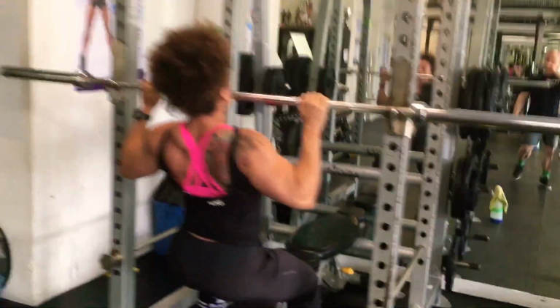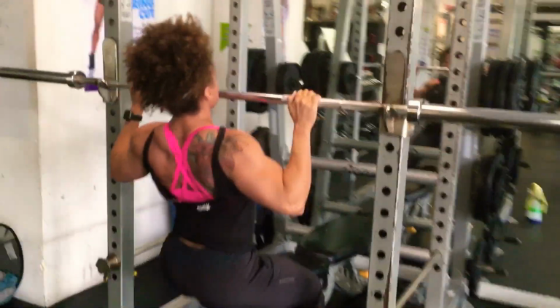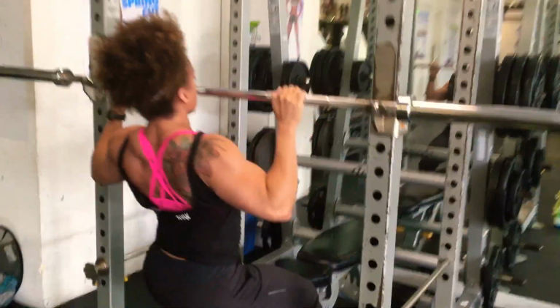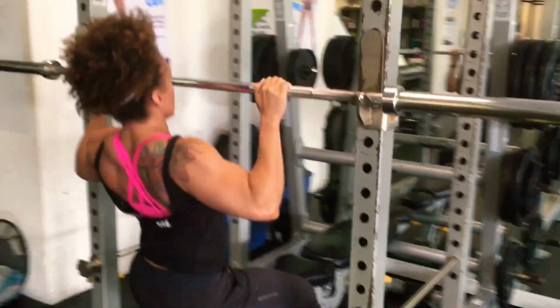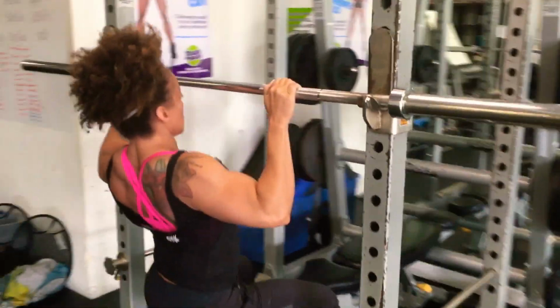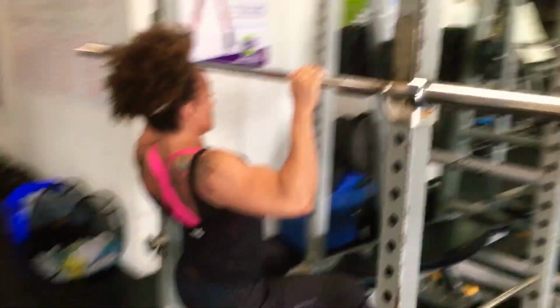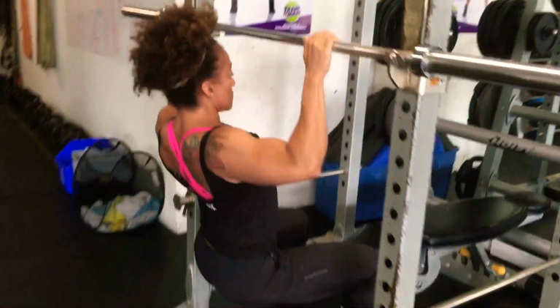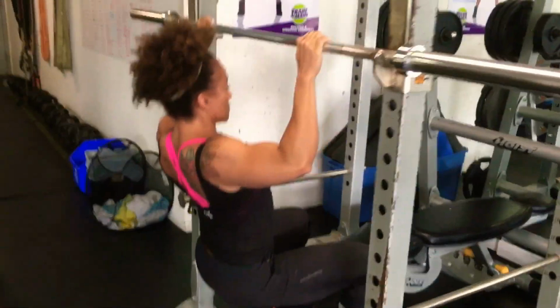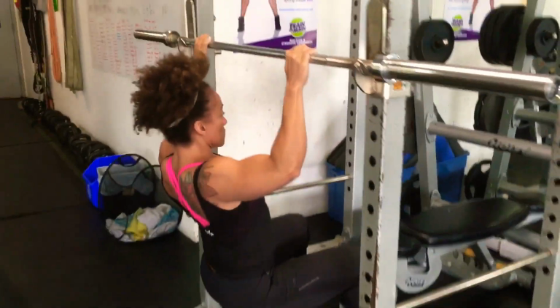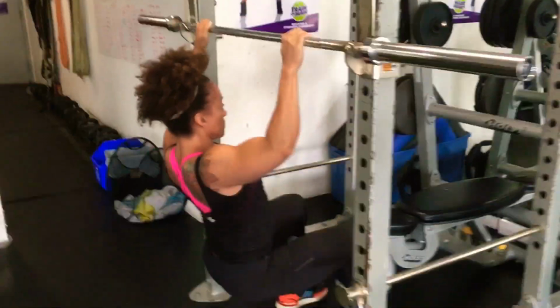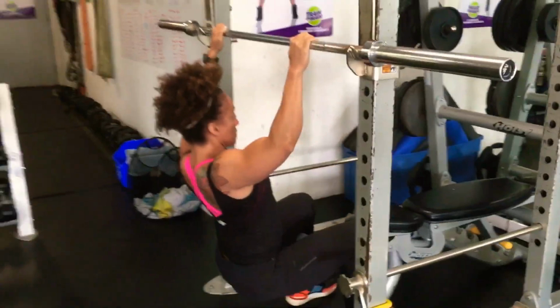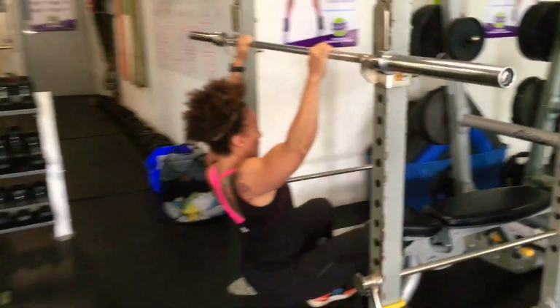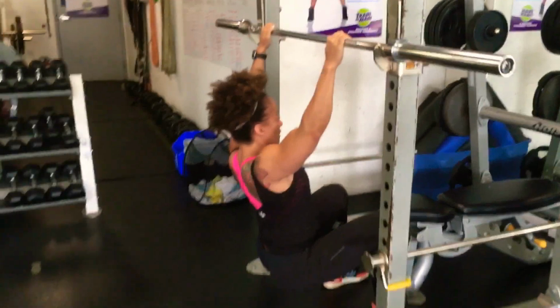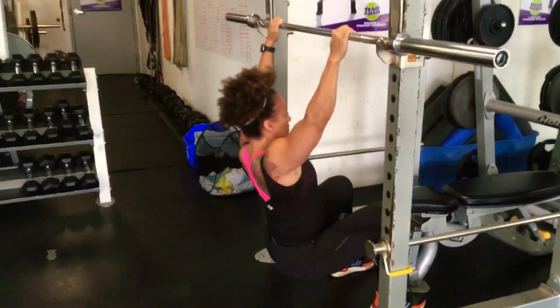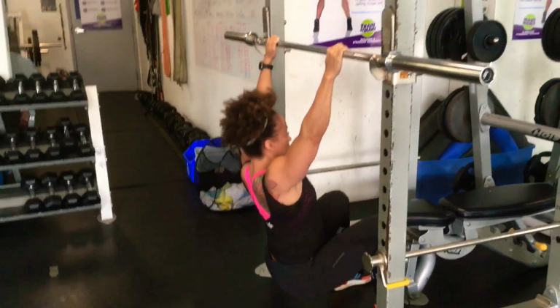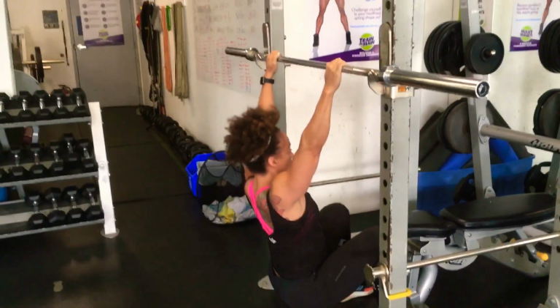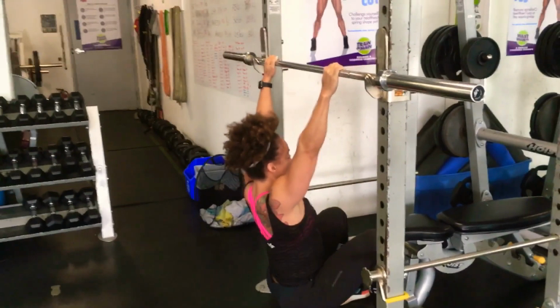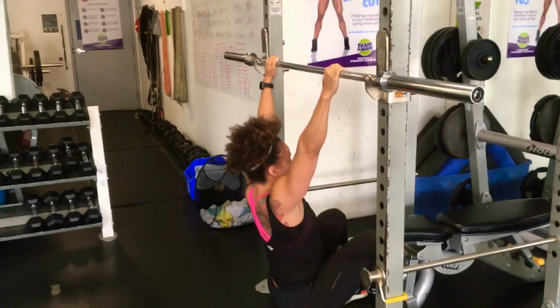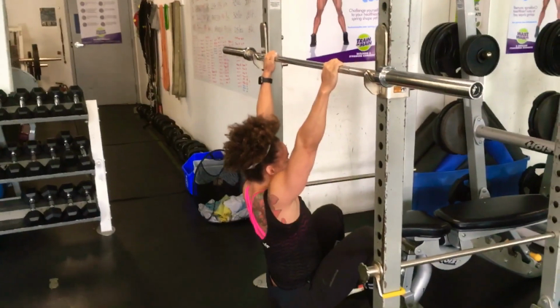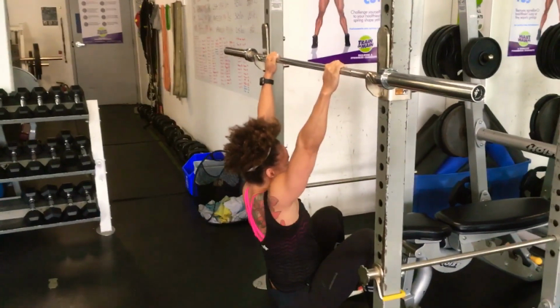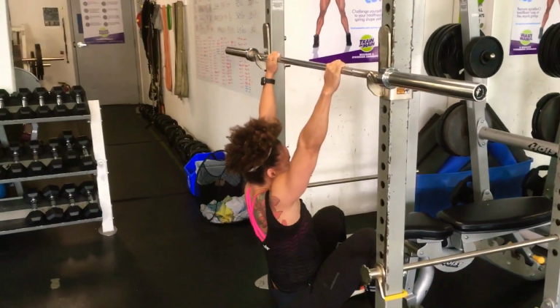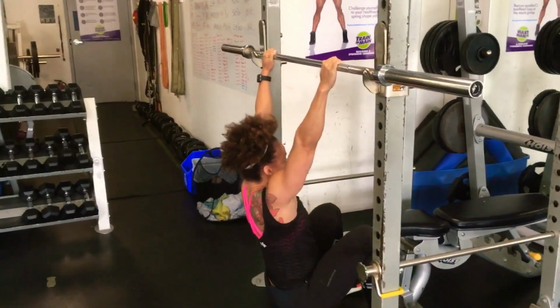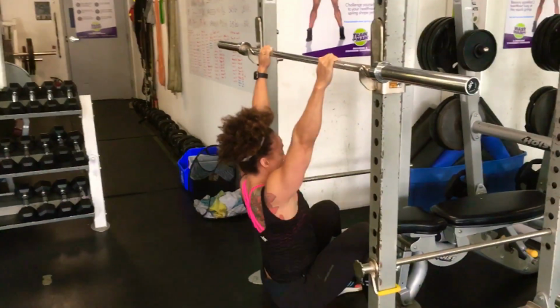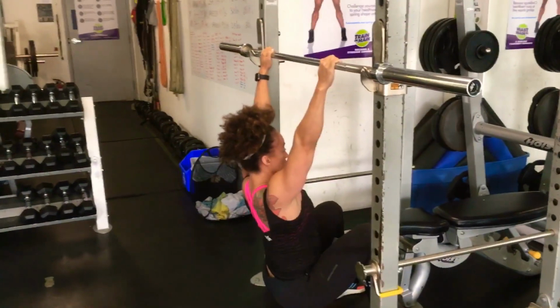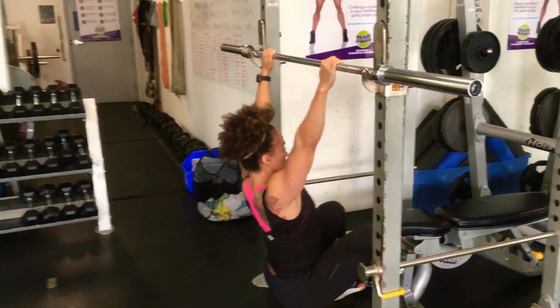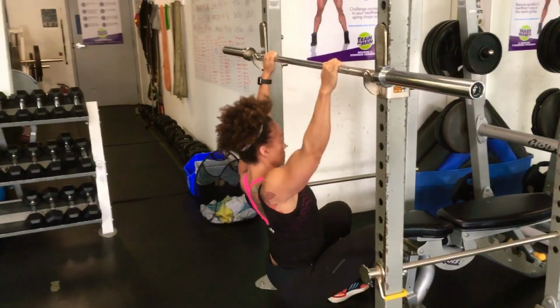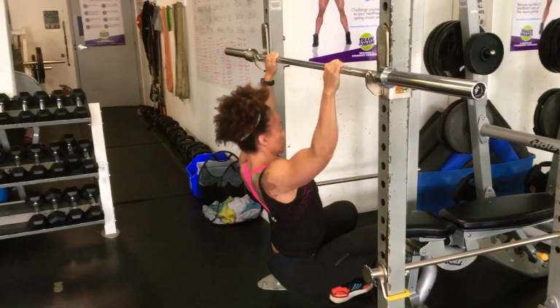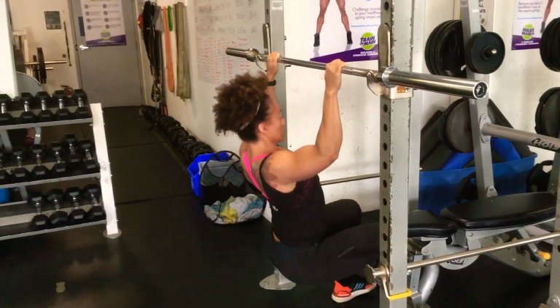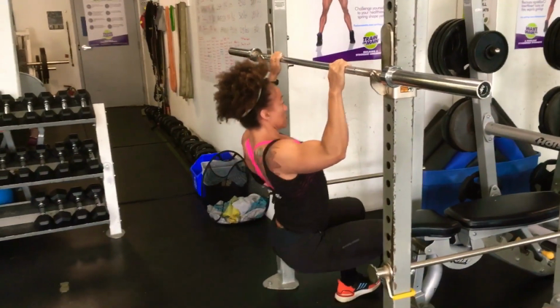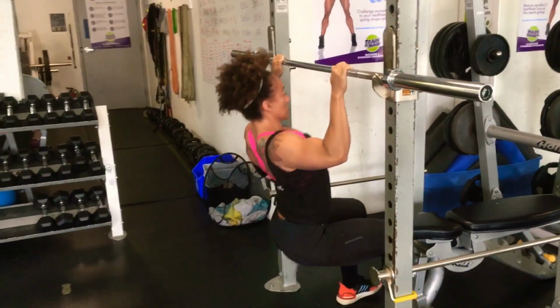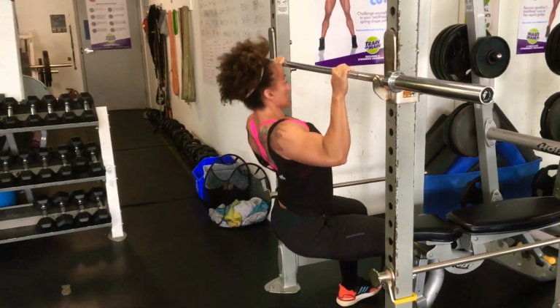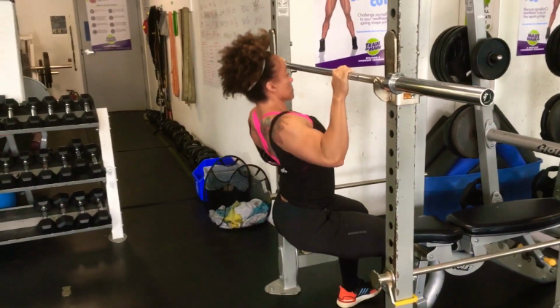Also notice that as she comes up, those elbows come just a little bit forward.